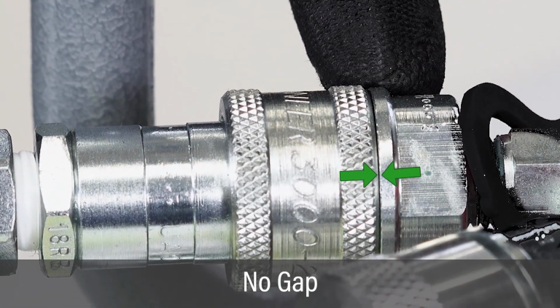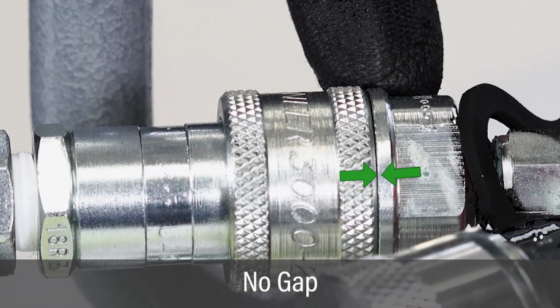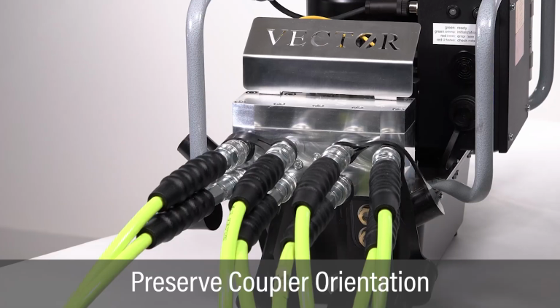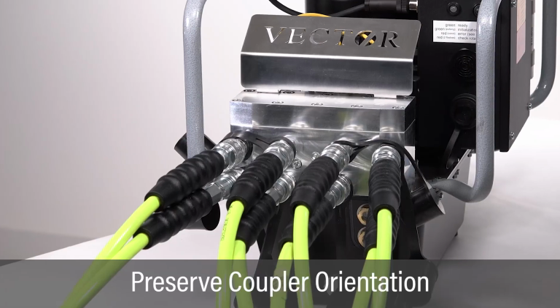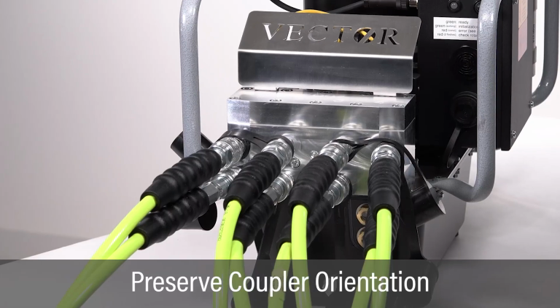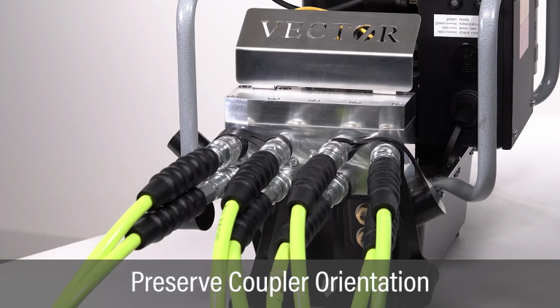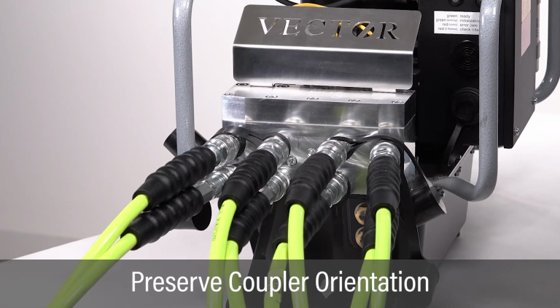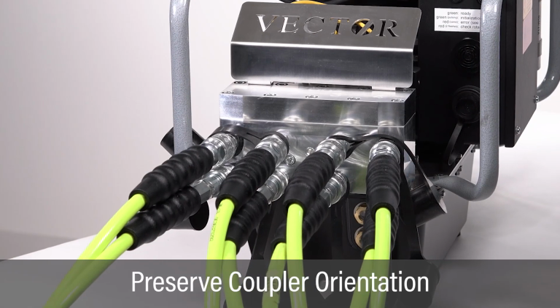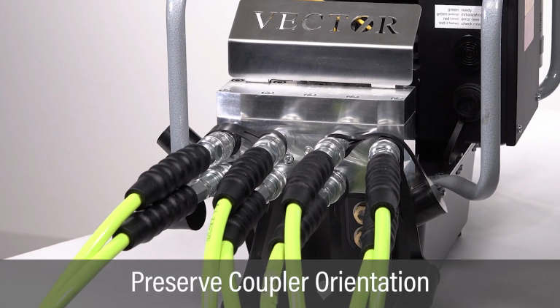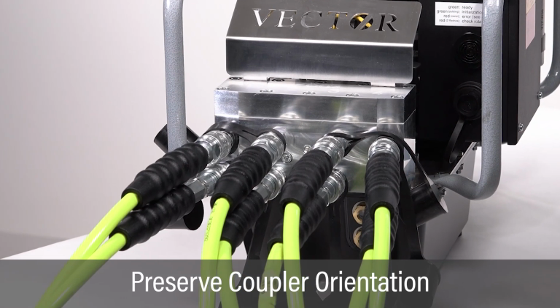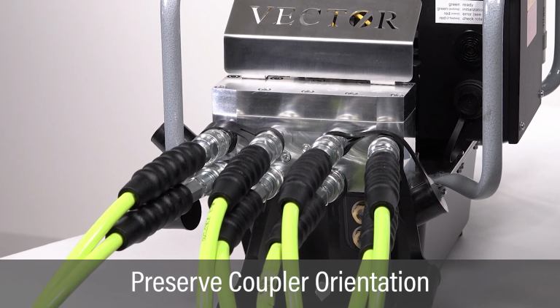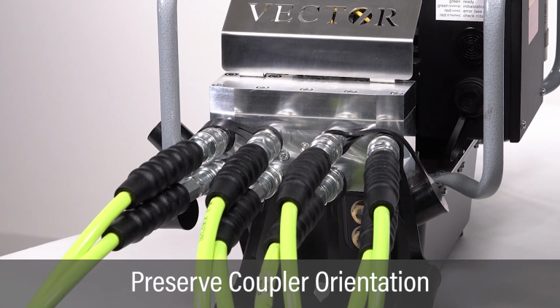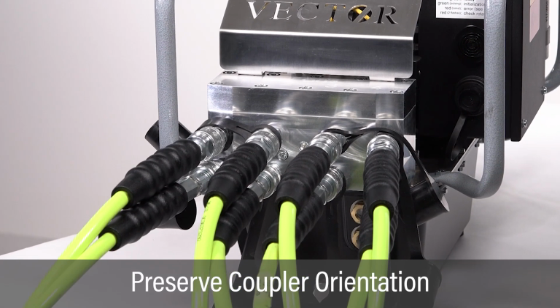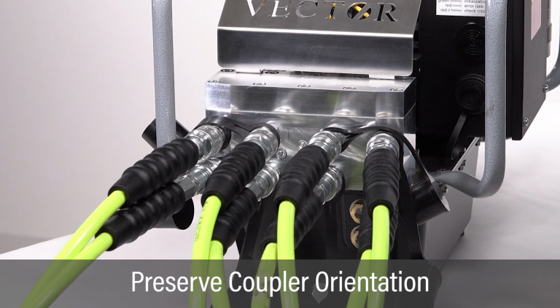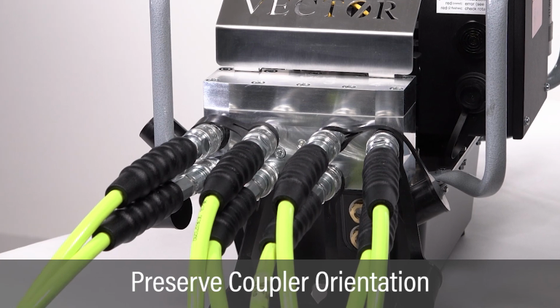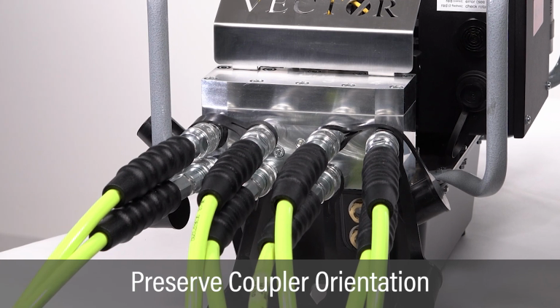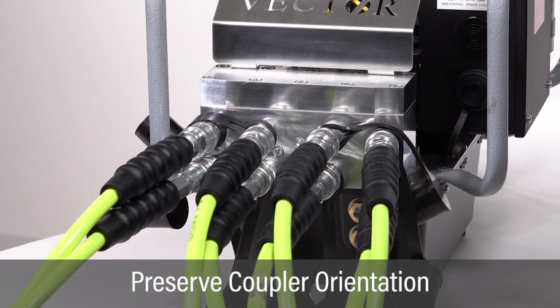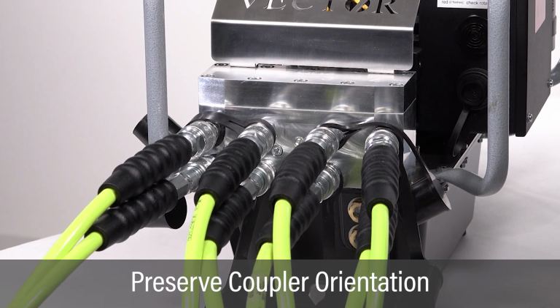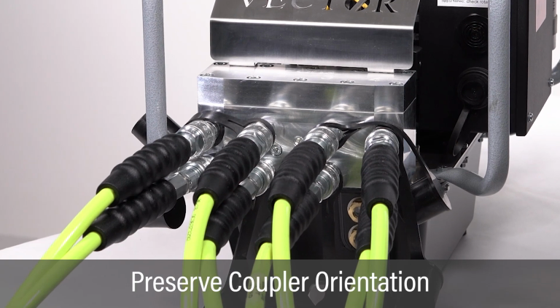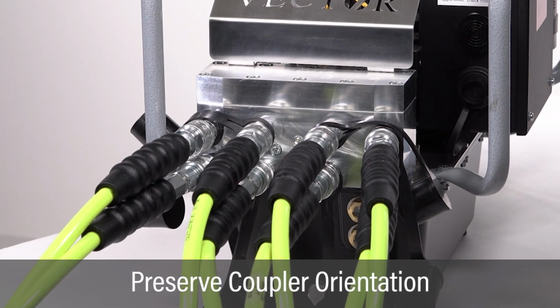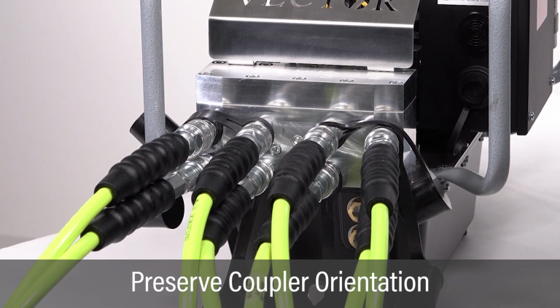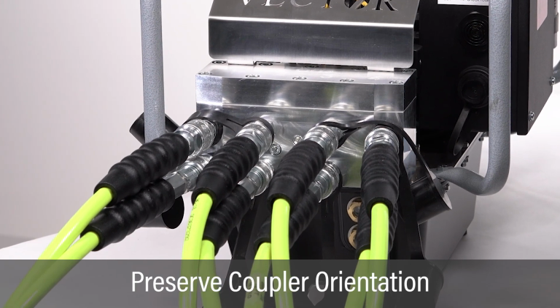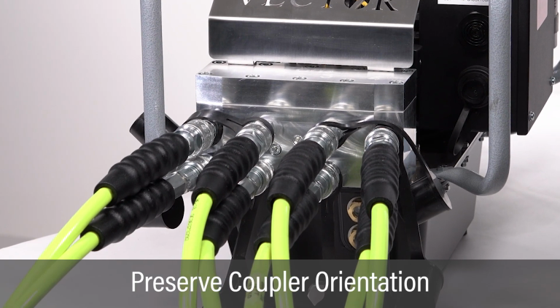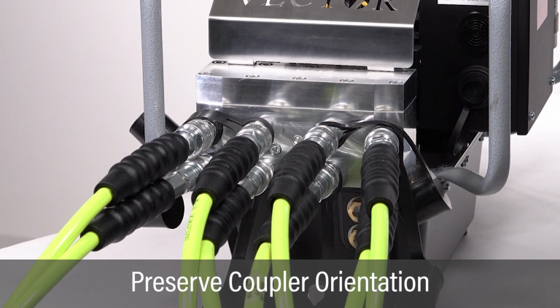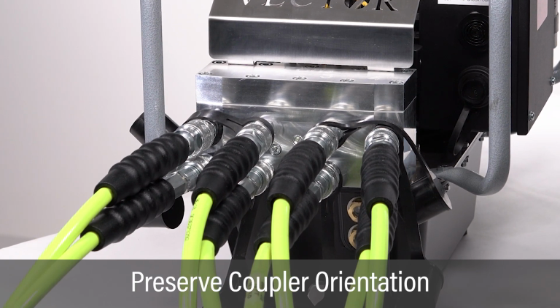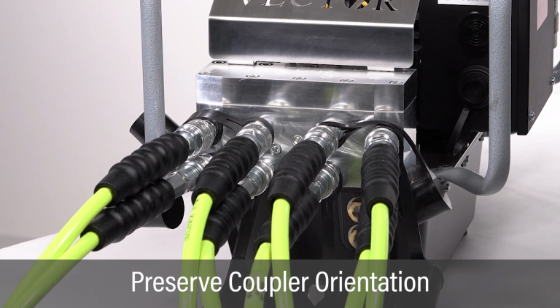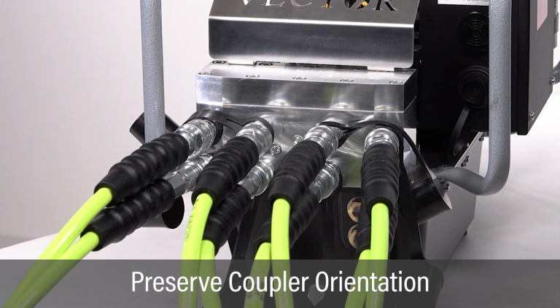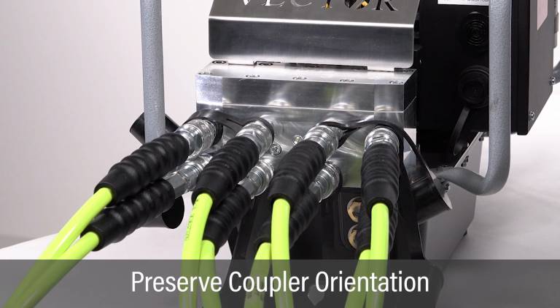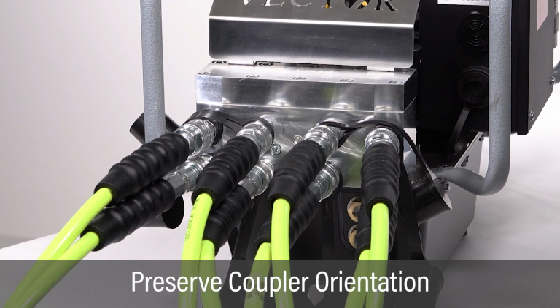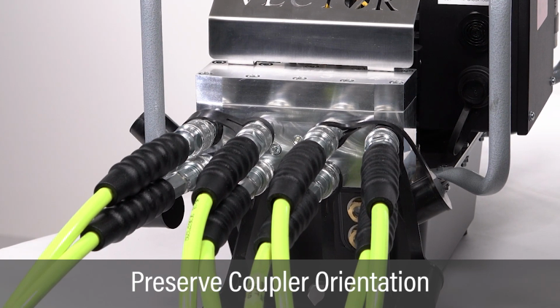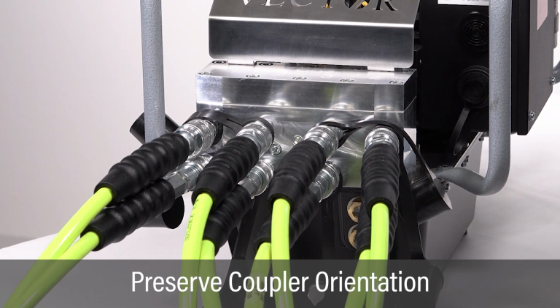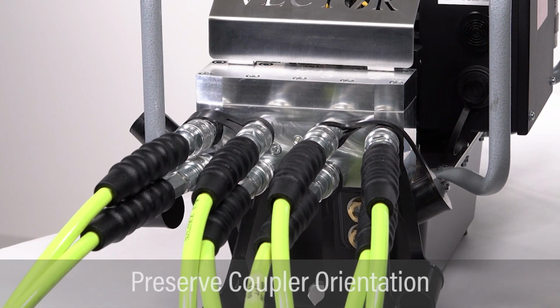If daisy chaining hoses, use only an odd number of hoses to preserve coupler orientation.